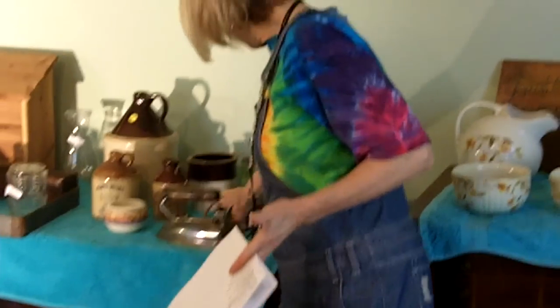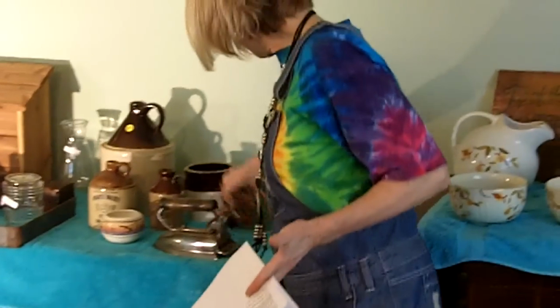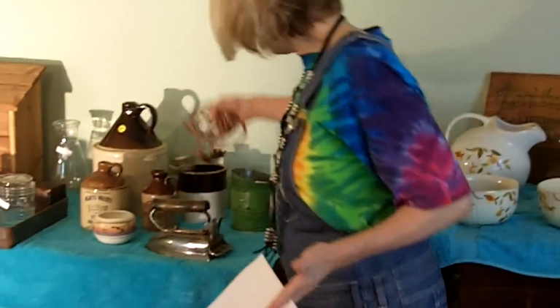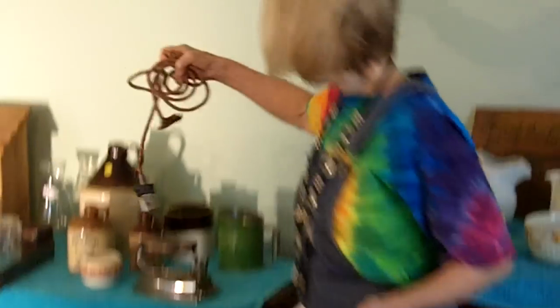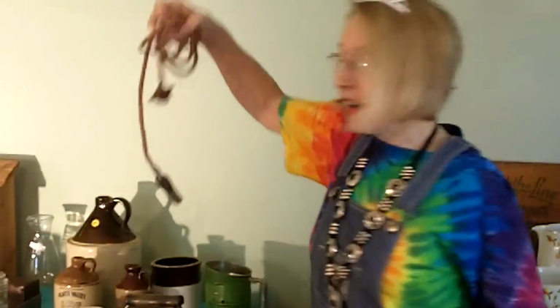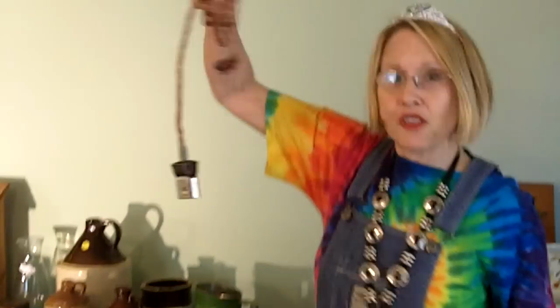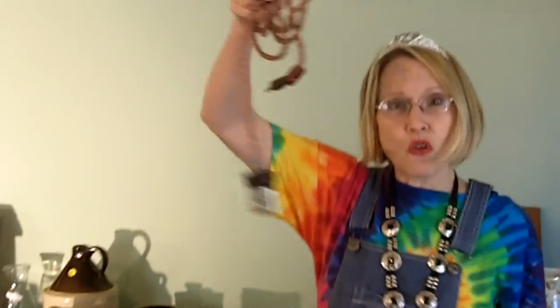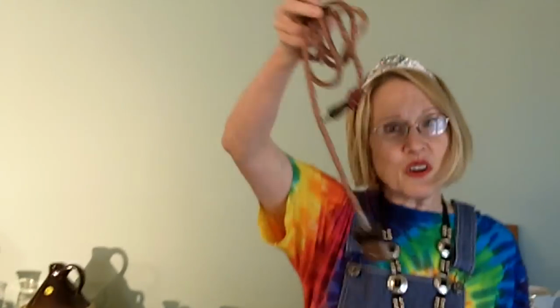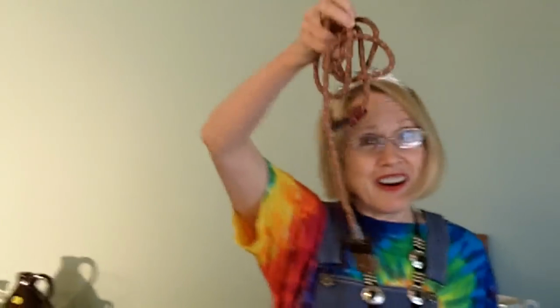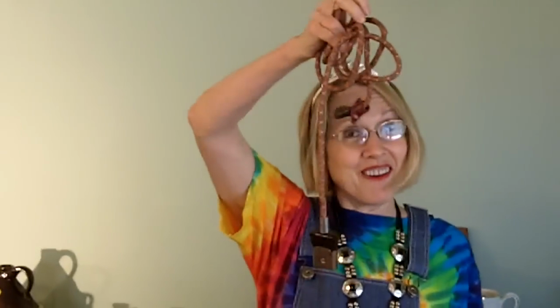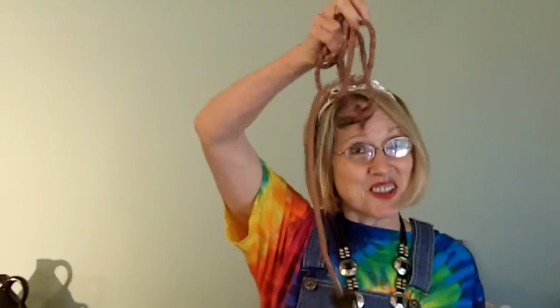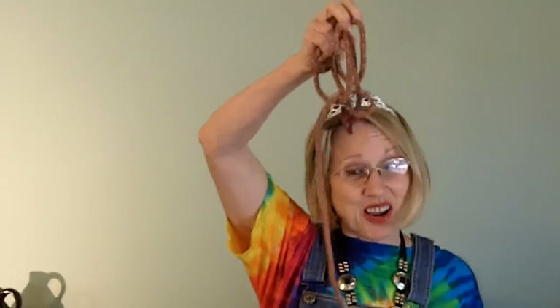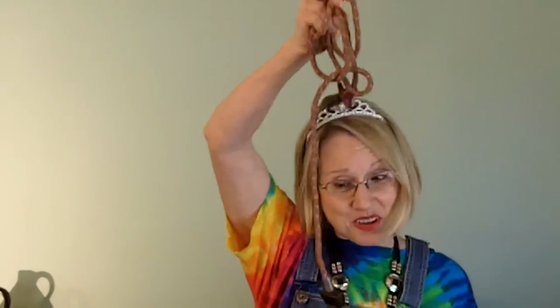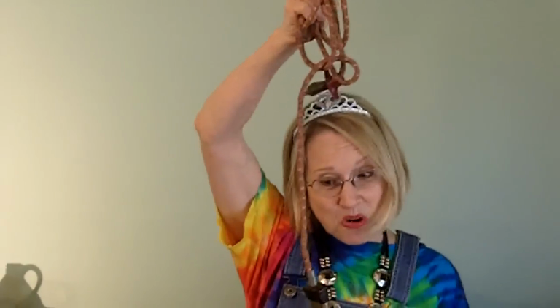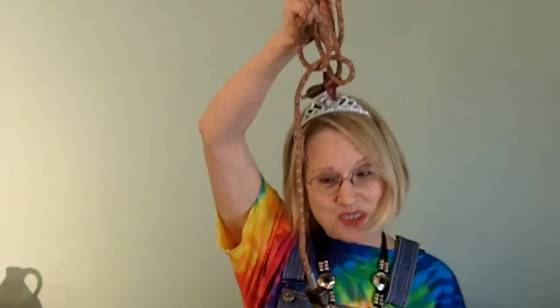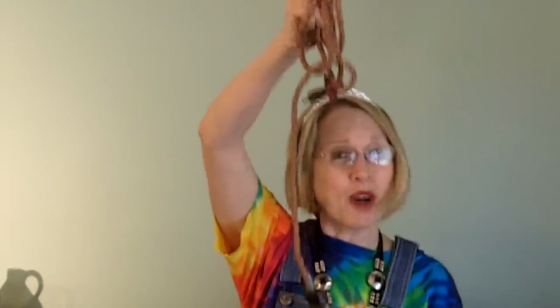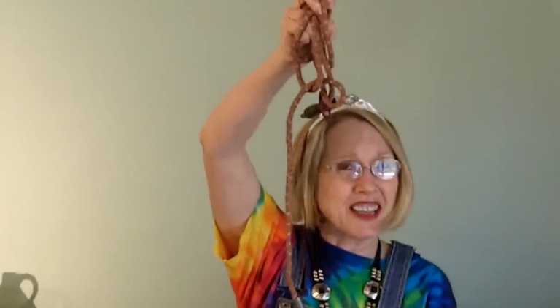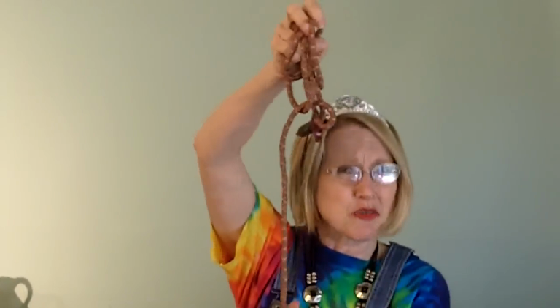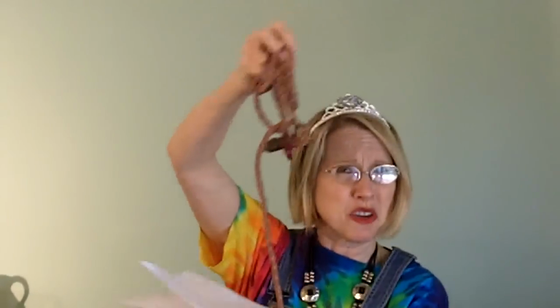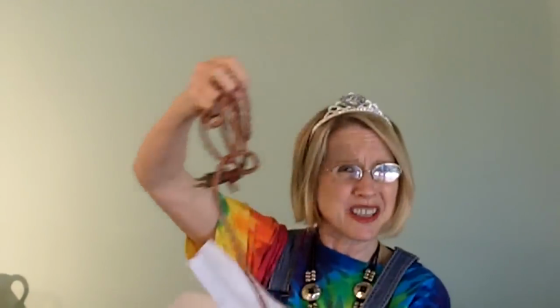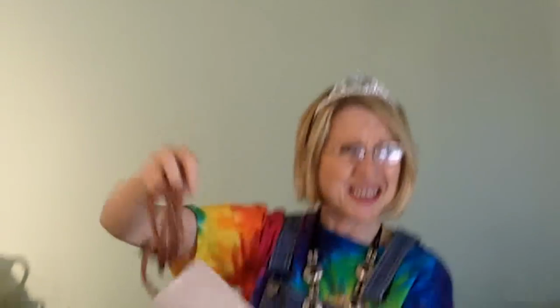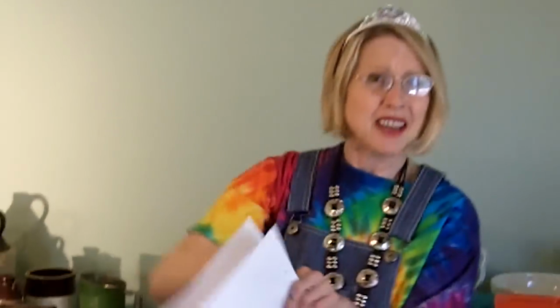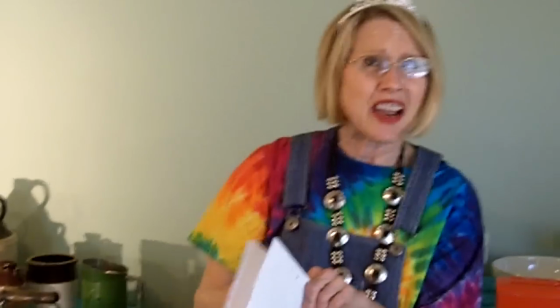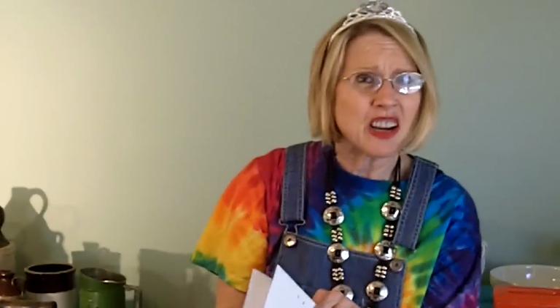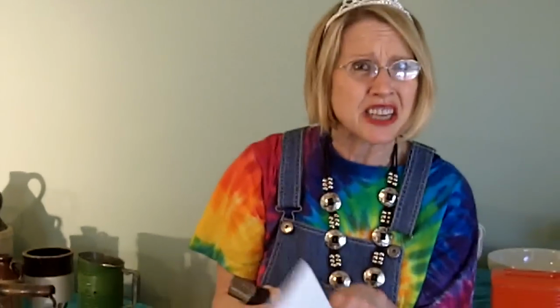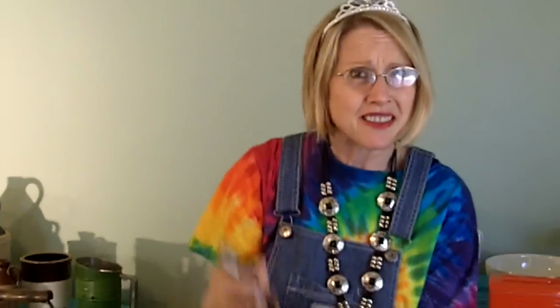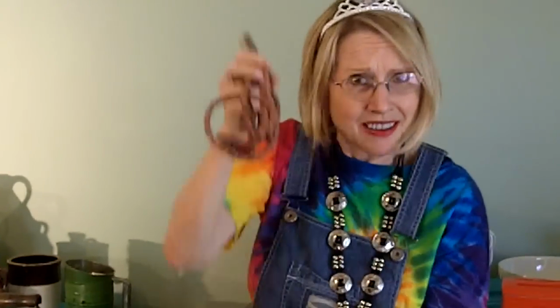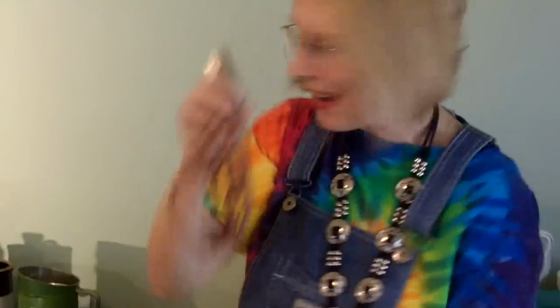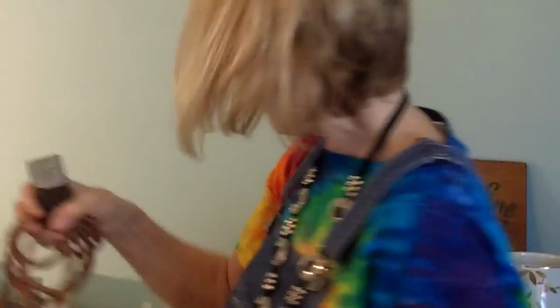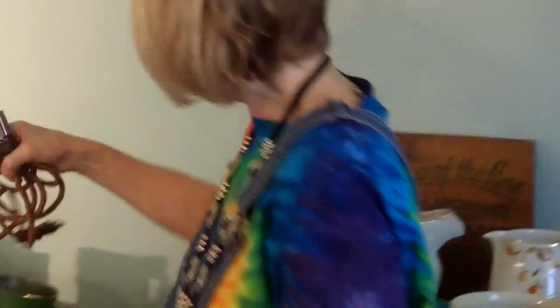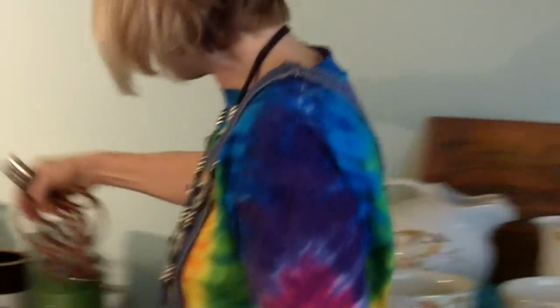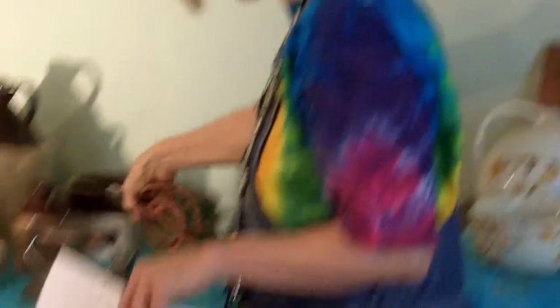I do have the cord, so I can actually use this if I ironed anything.